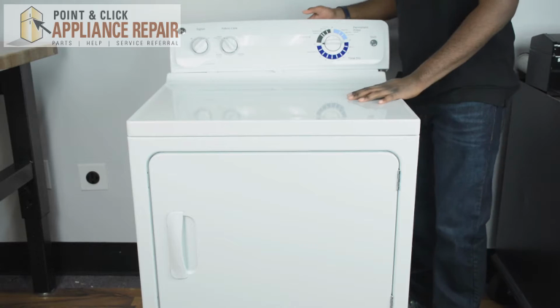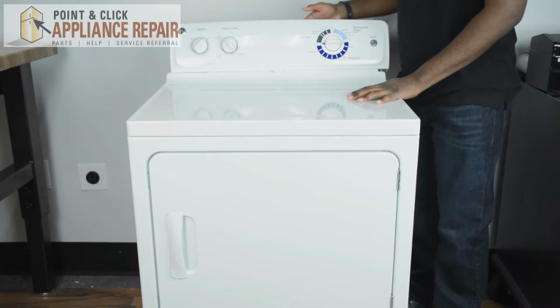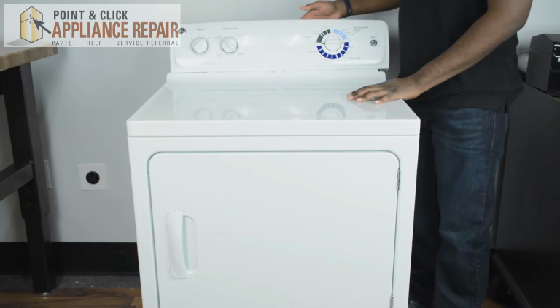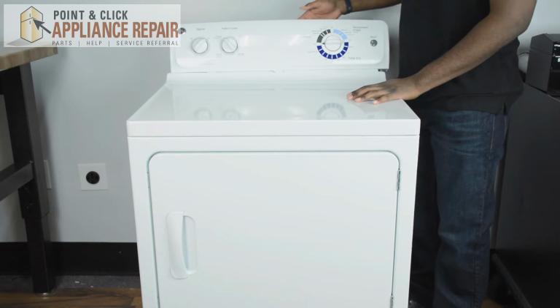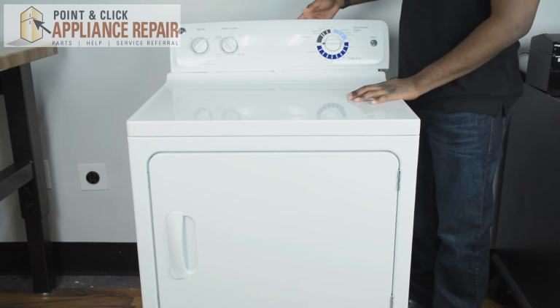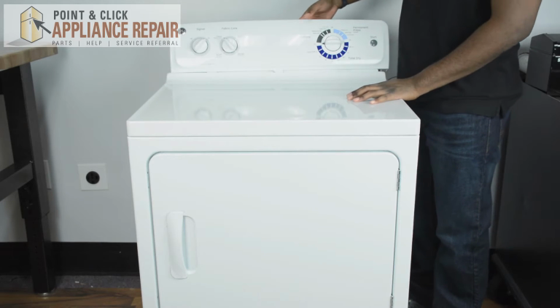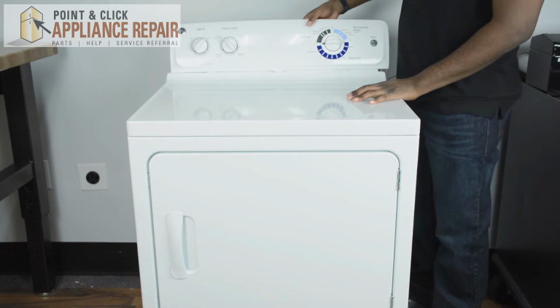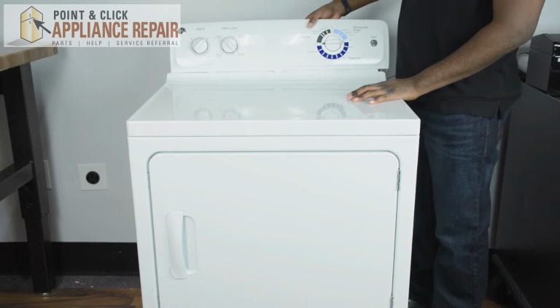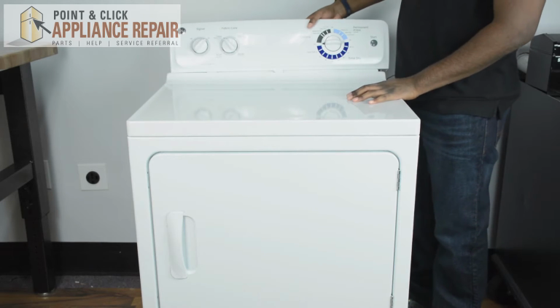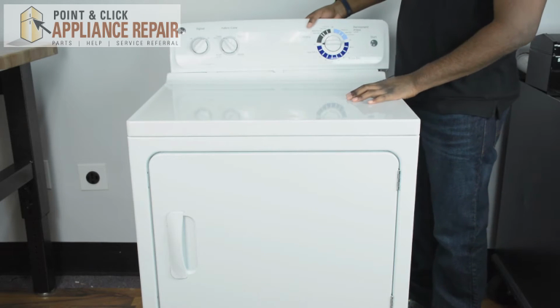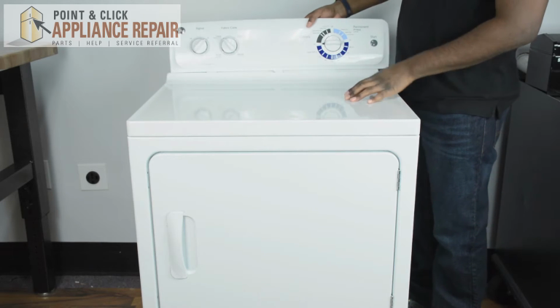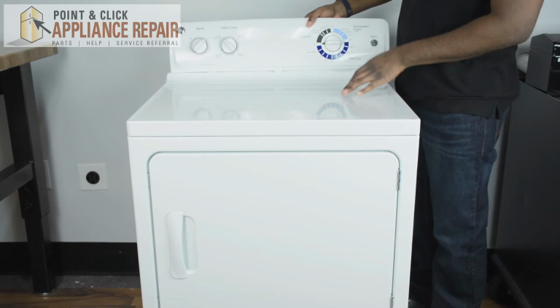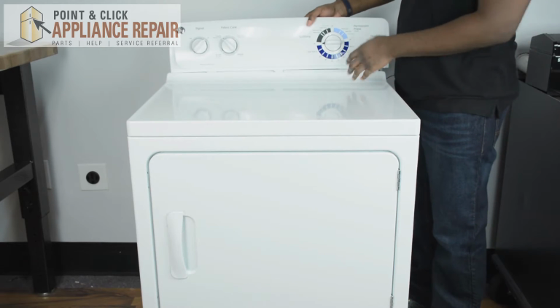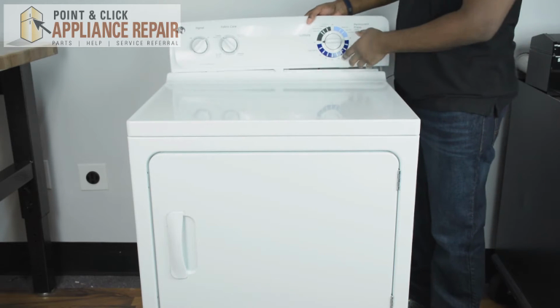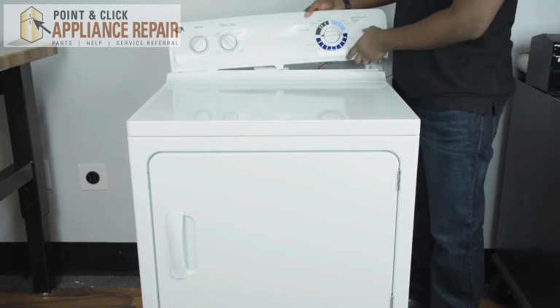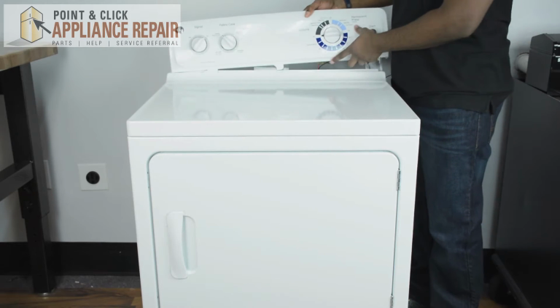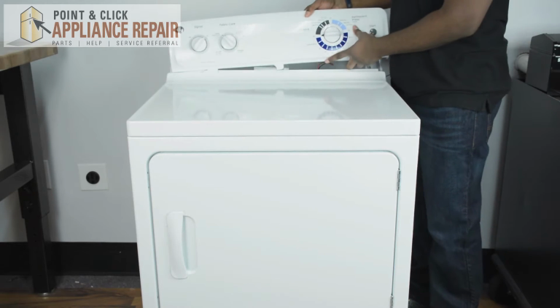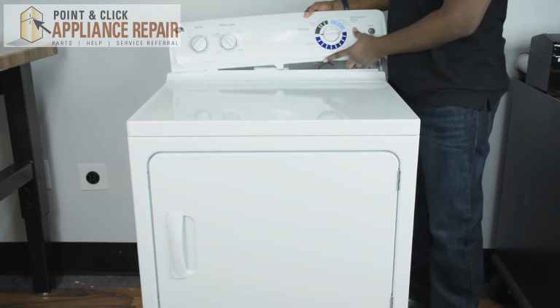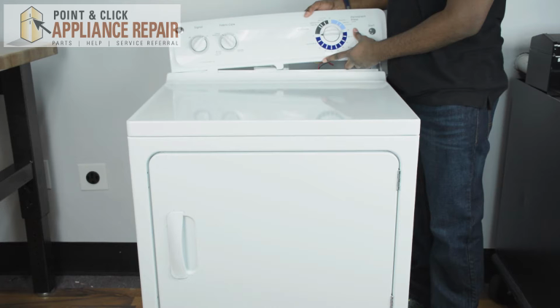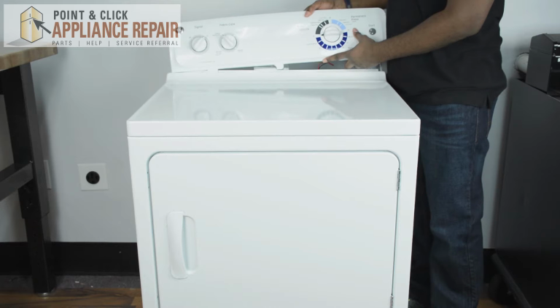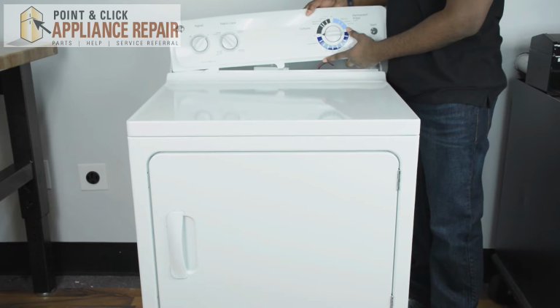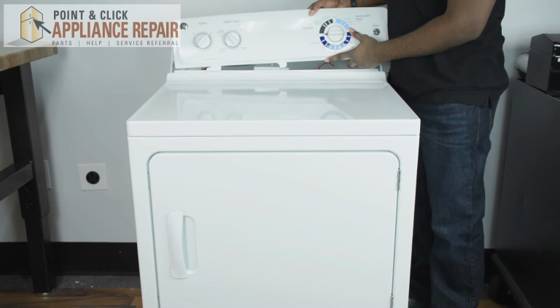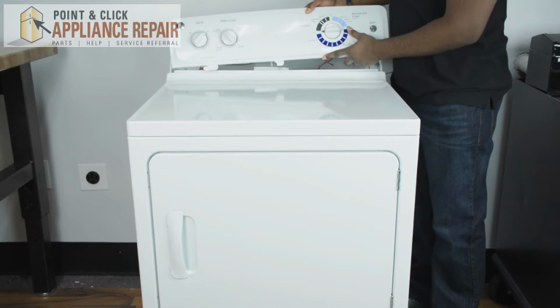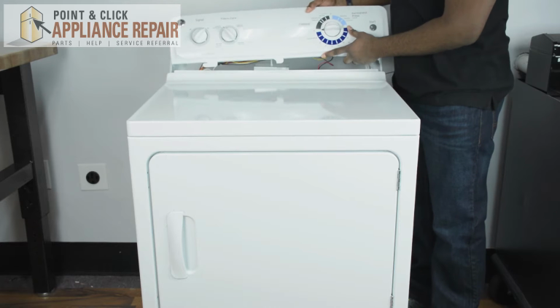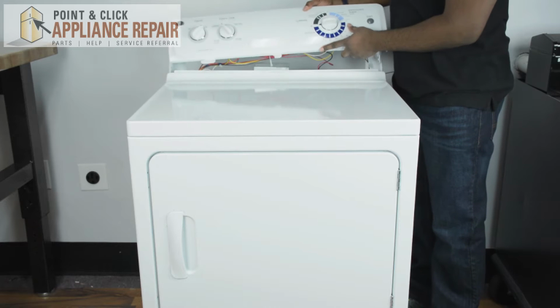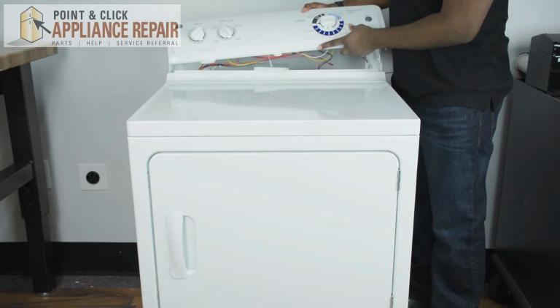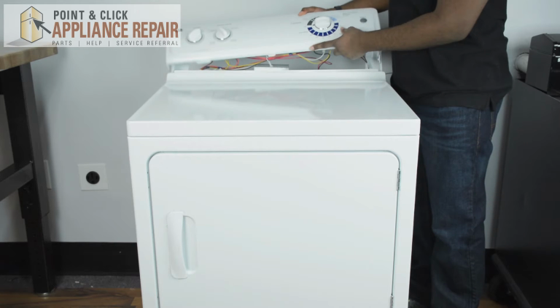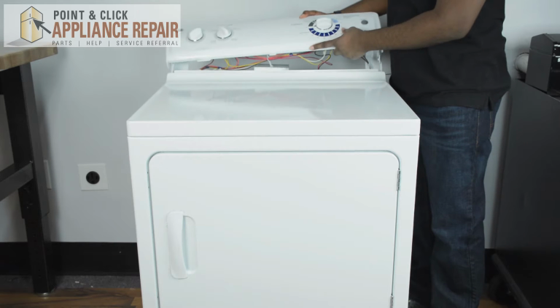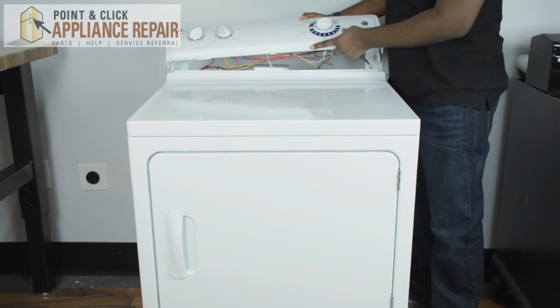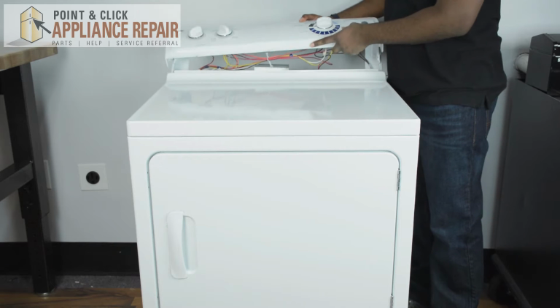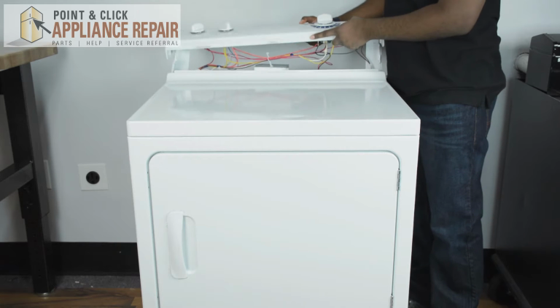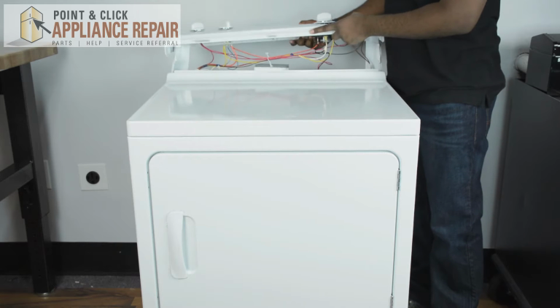Once you're done removing the back panel you can take off the backsplash. It slides out like so.